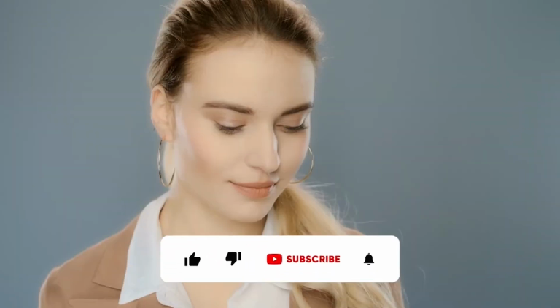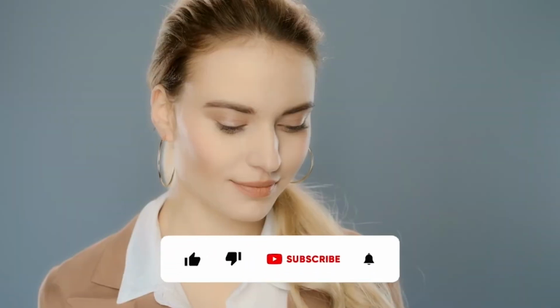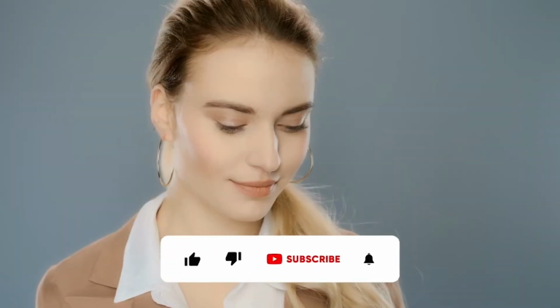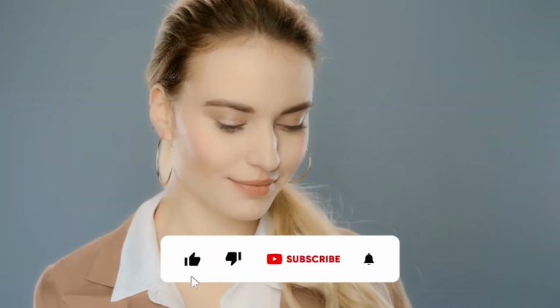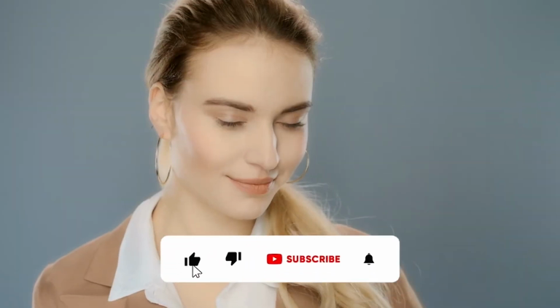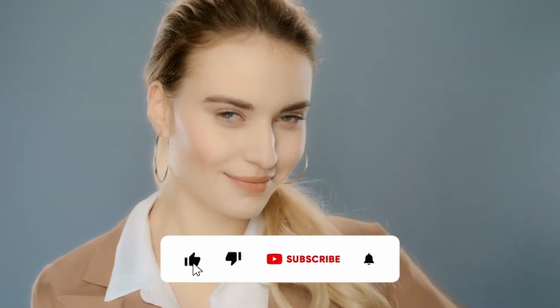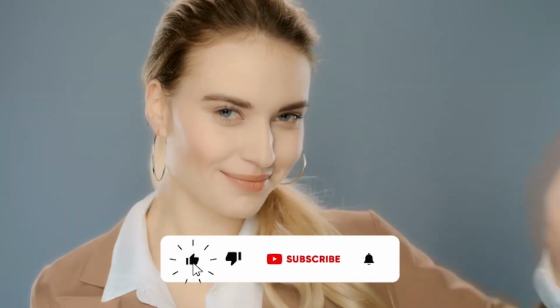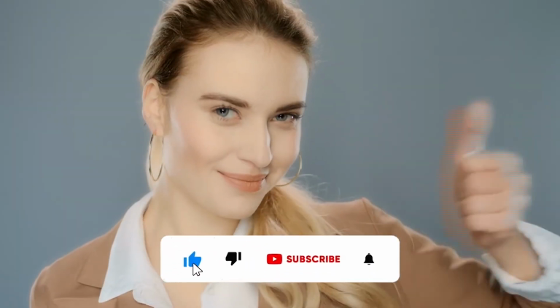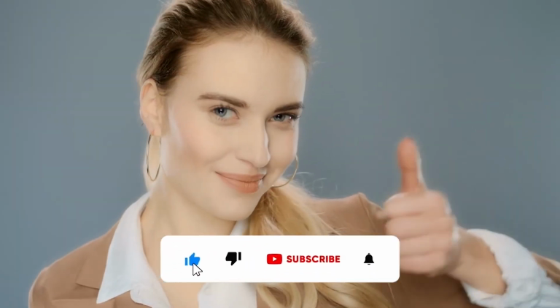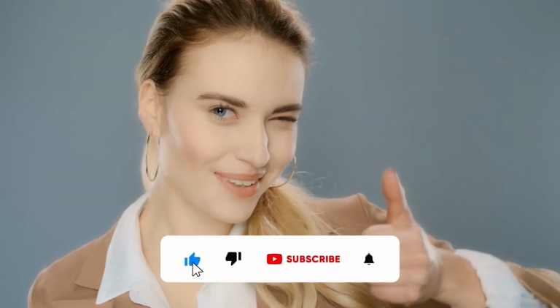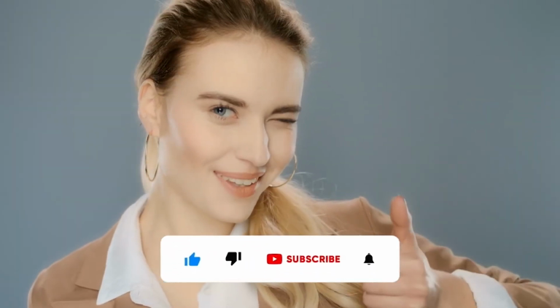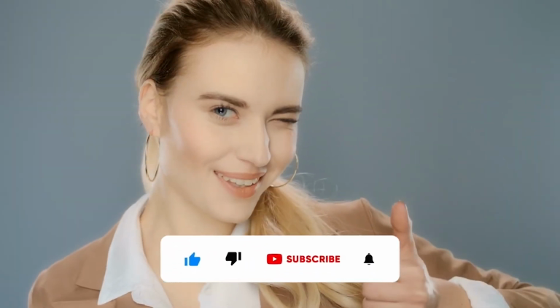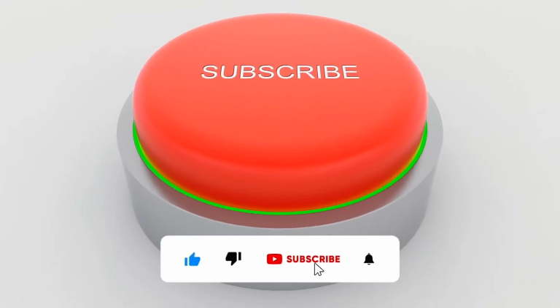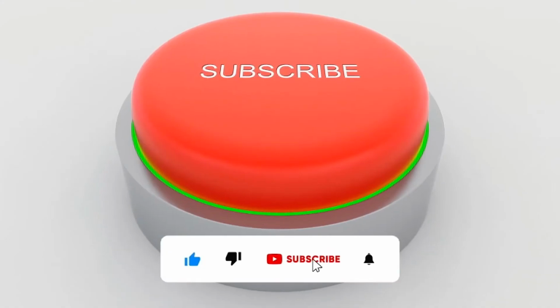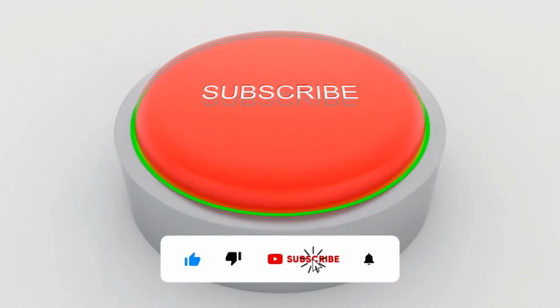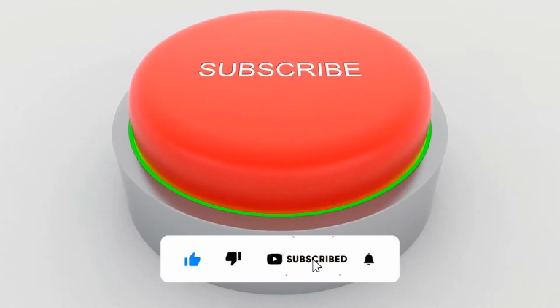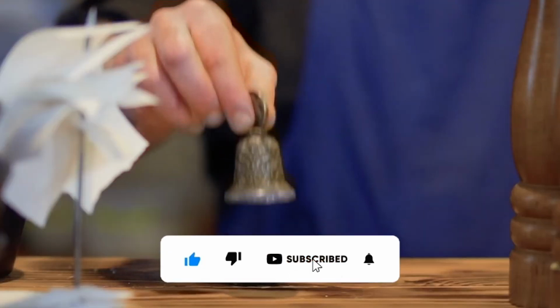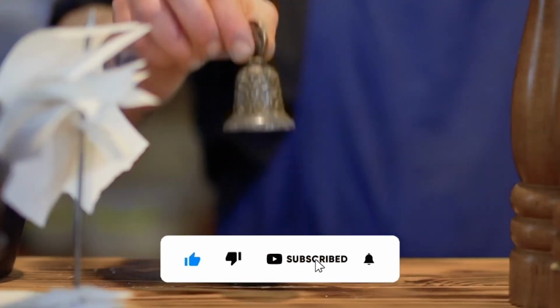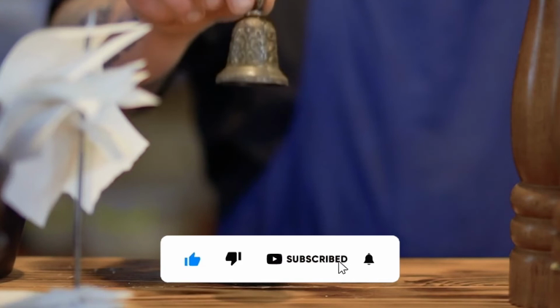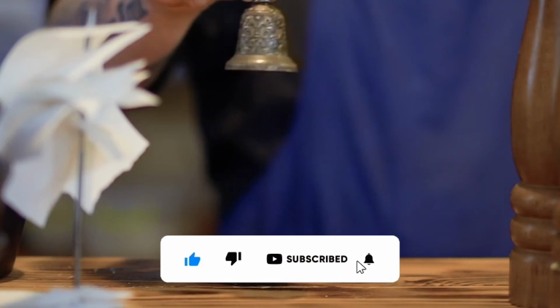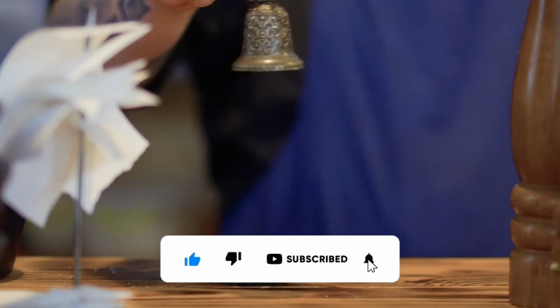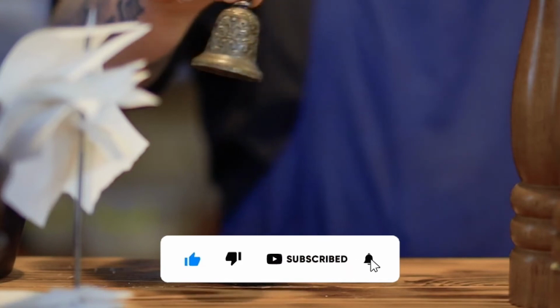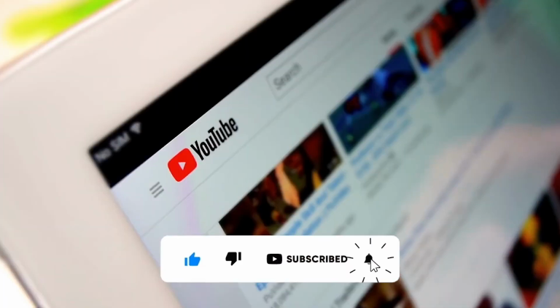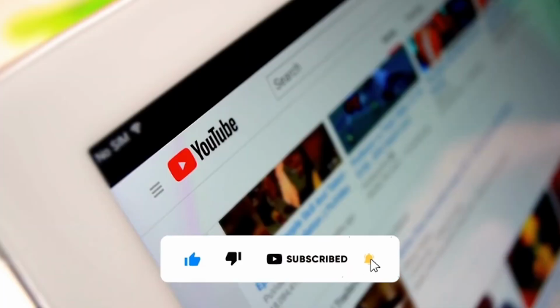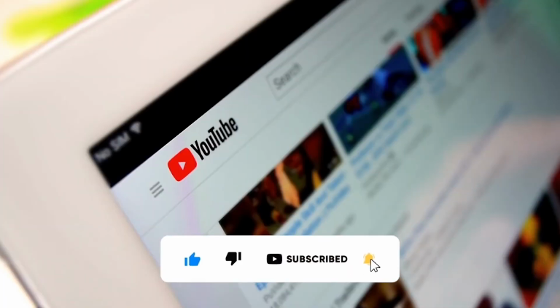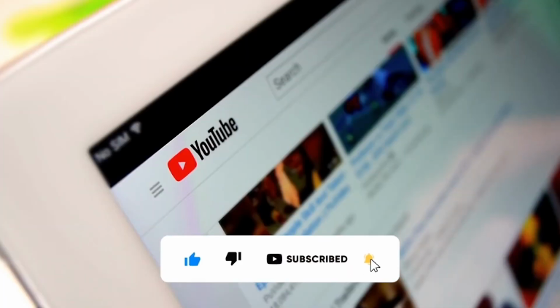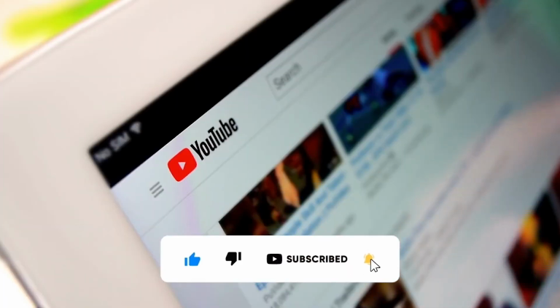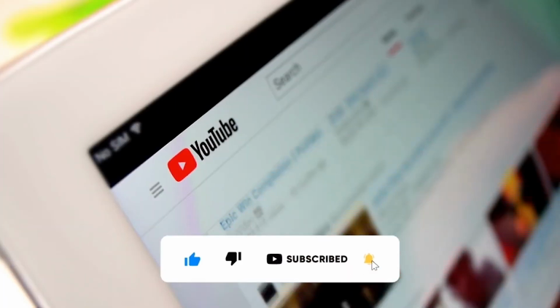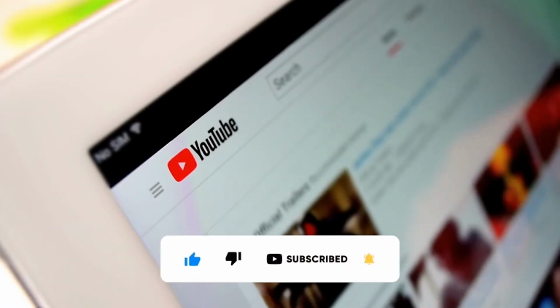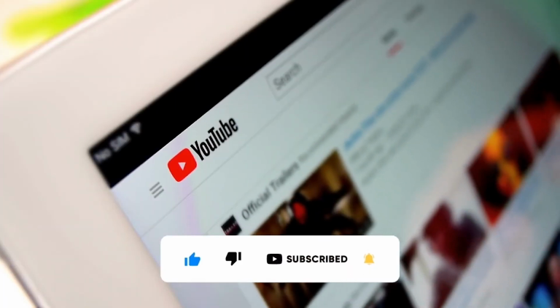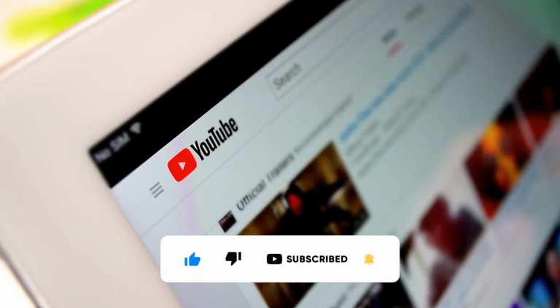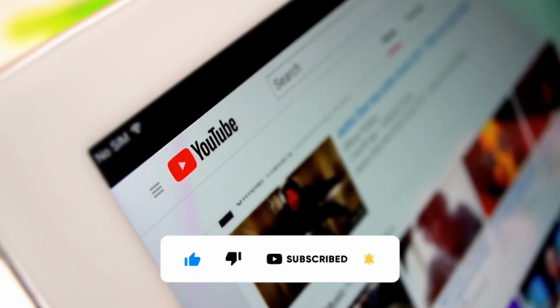If you enjoyed the video, please remember to like, subscribe, and click the bell icon to be notified of future uploads.